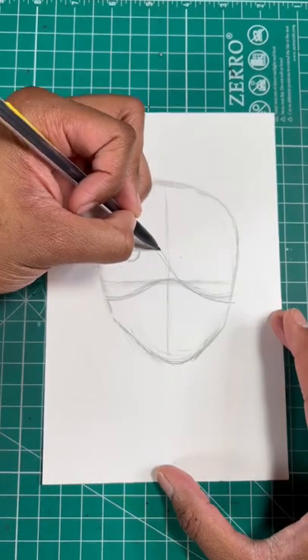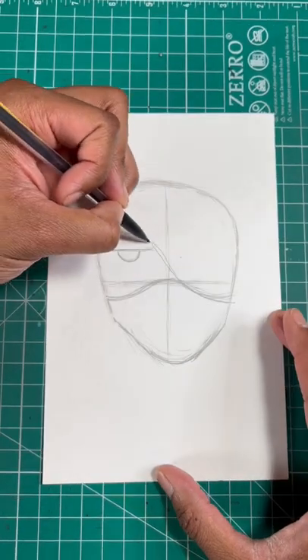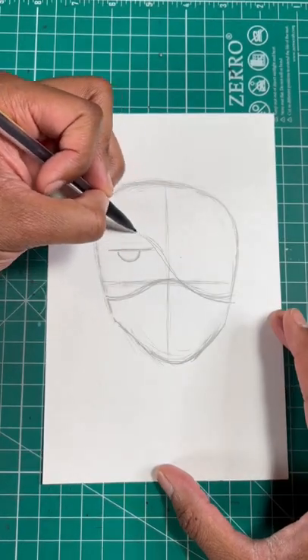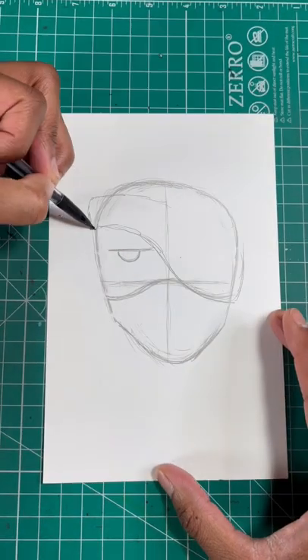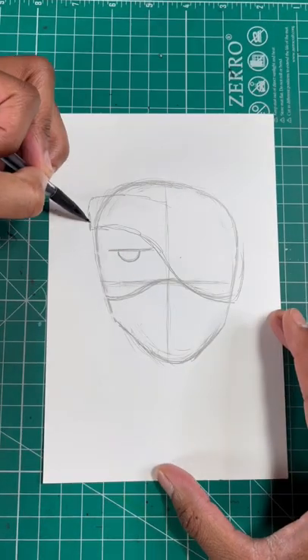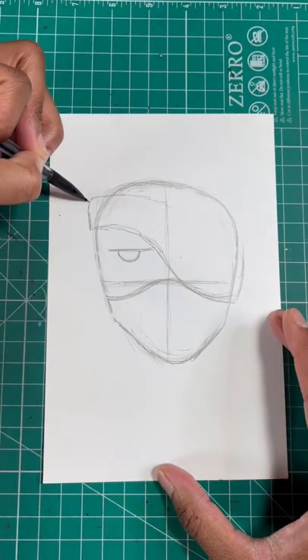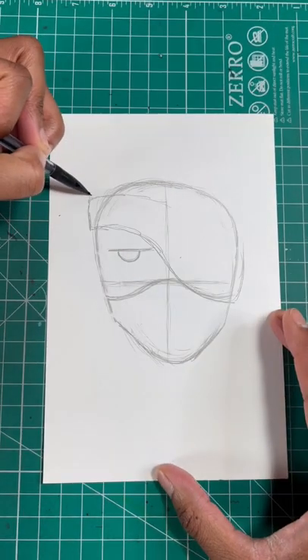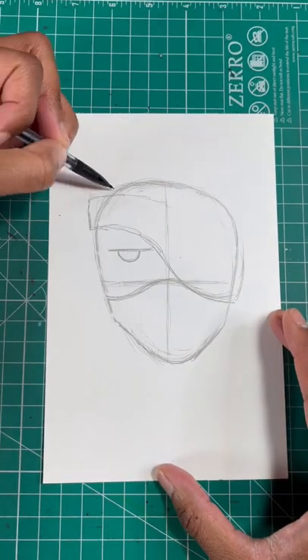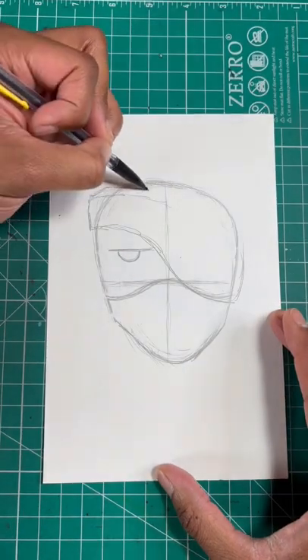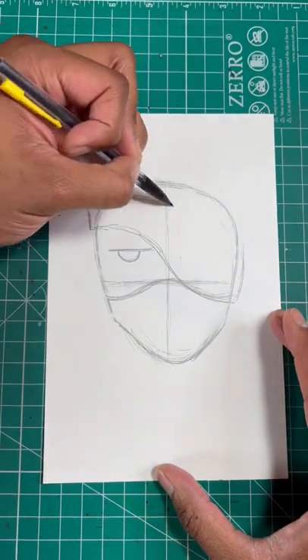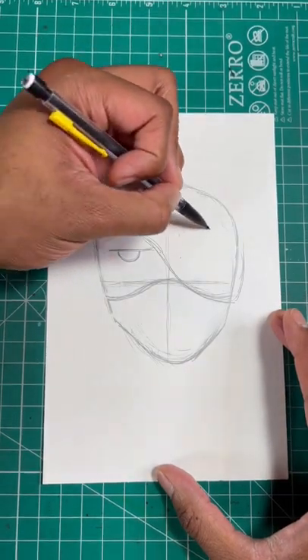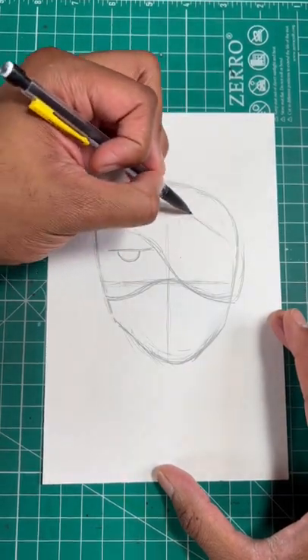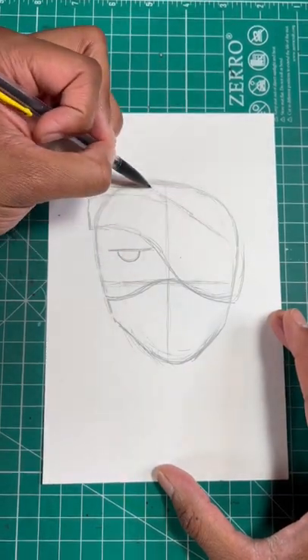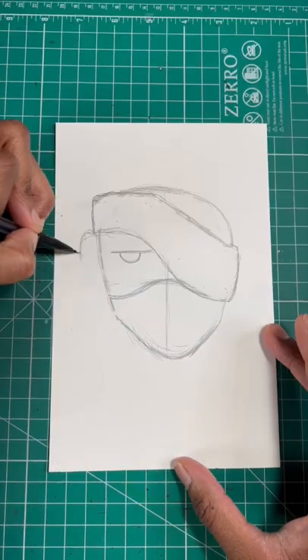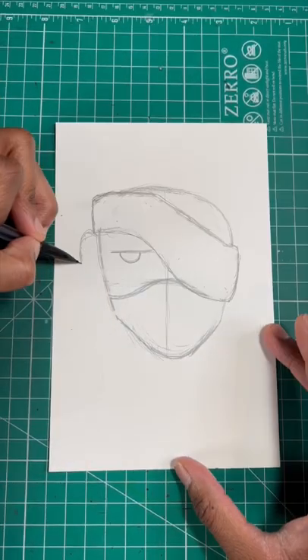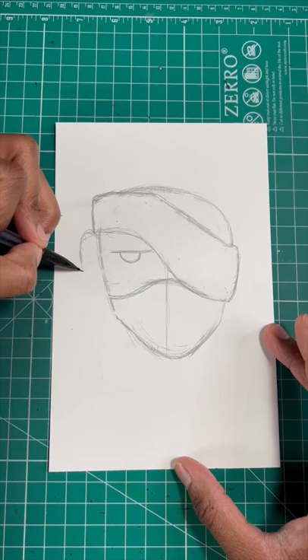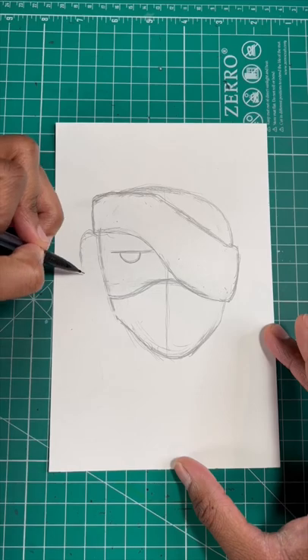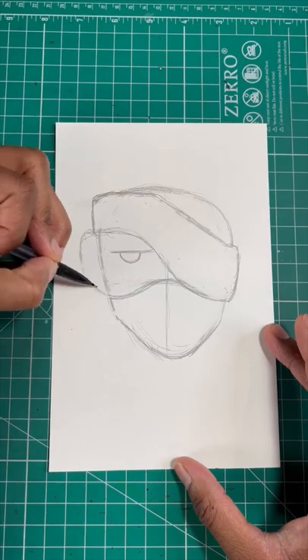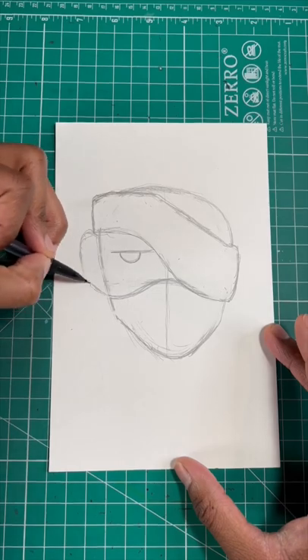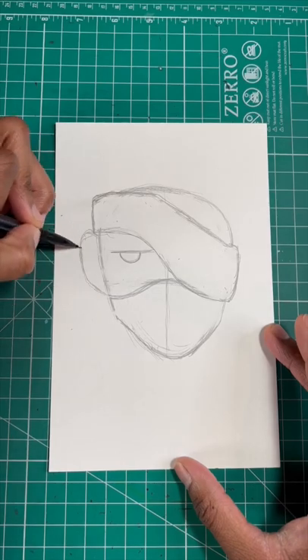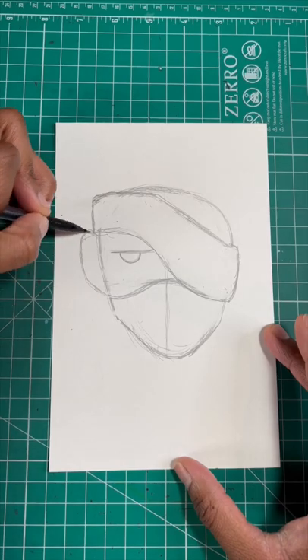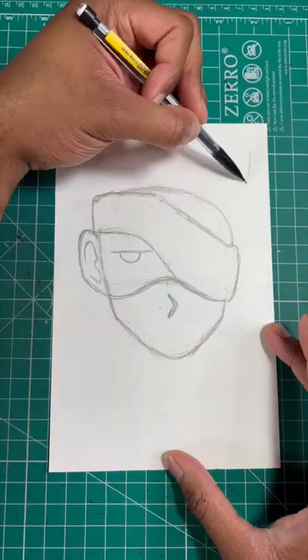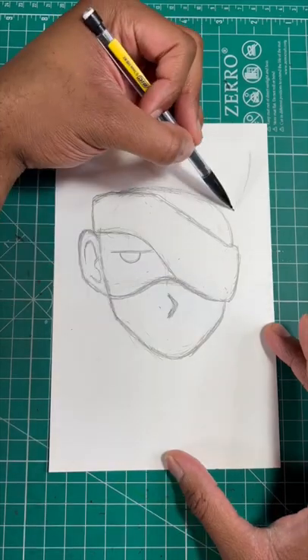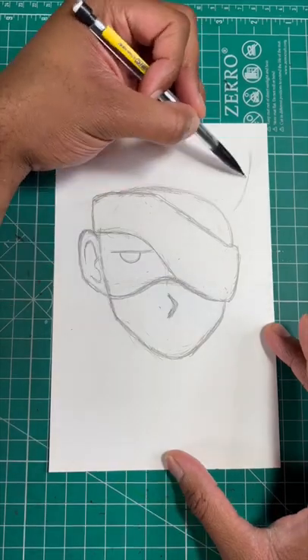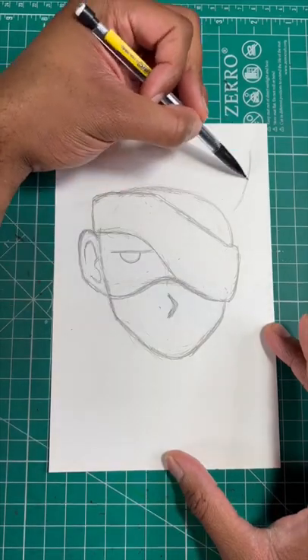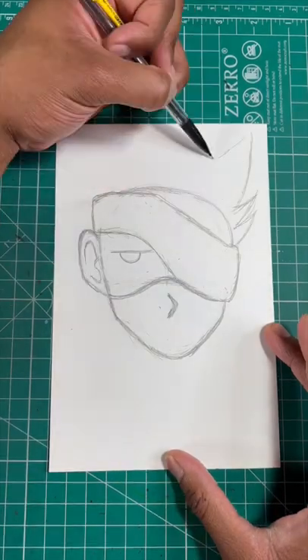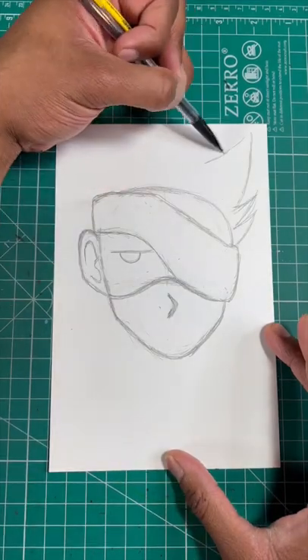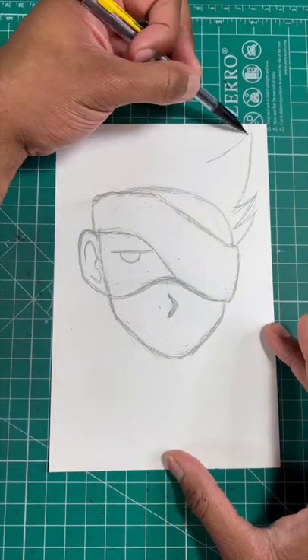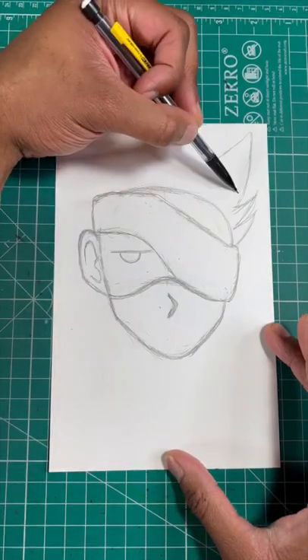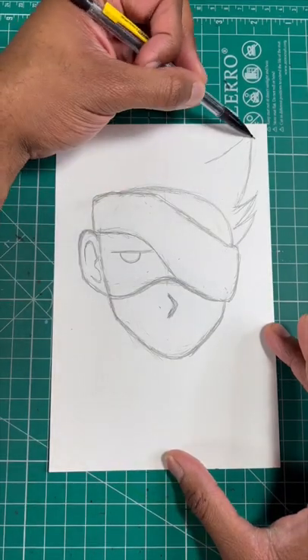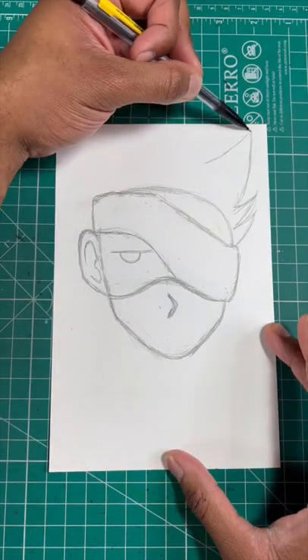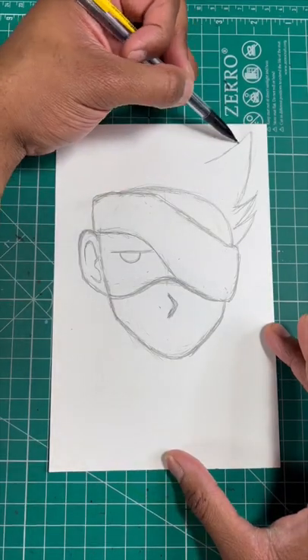For our next step, we're gonna draw a sideways rectangle for his headband. Now draw the letter C for his ear. Now for our last step, we're gonna draw Kakashi's hair.